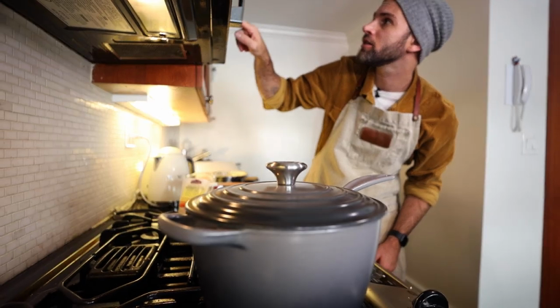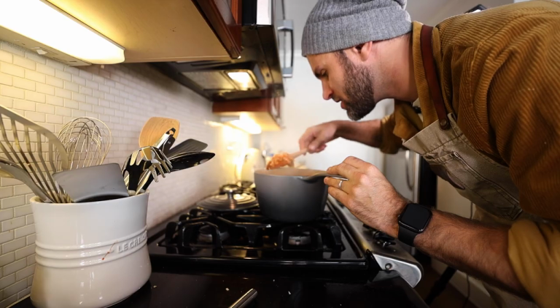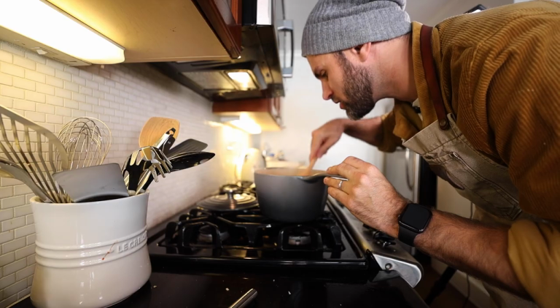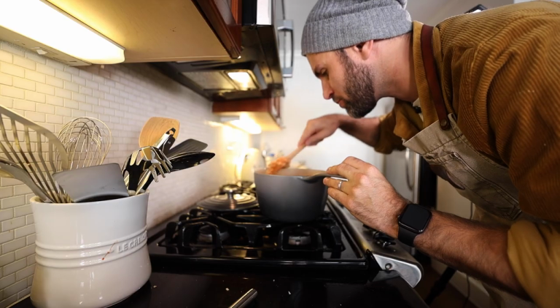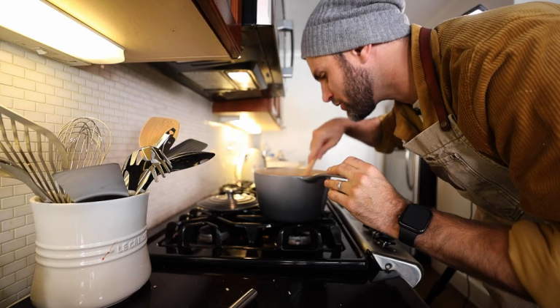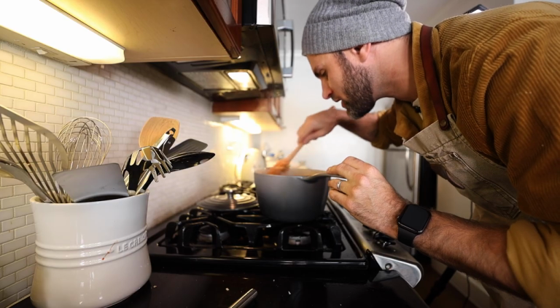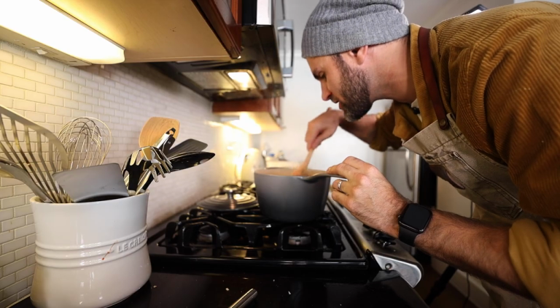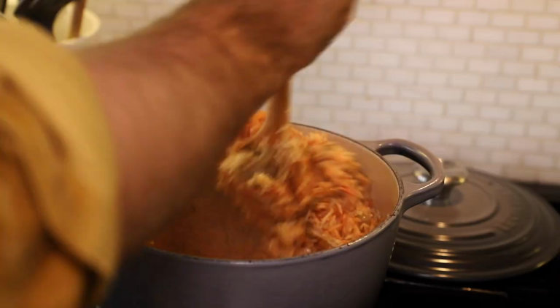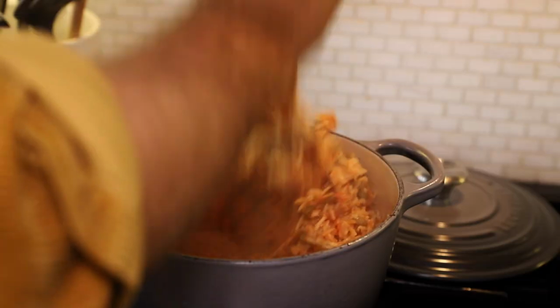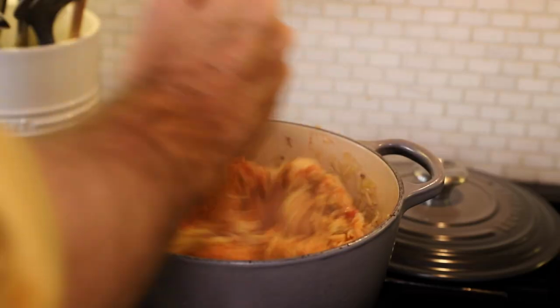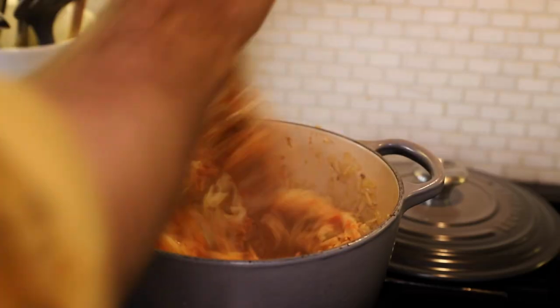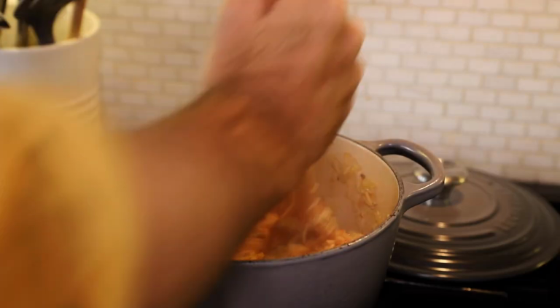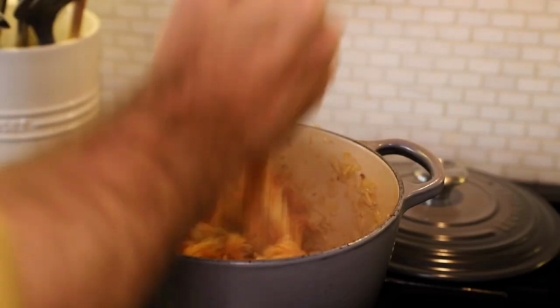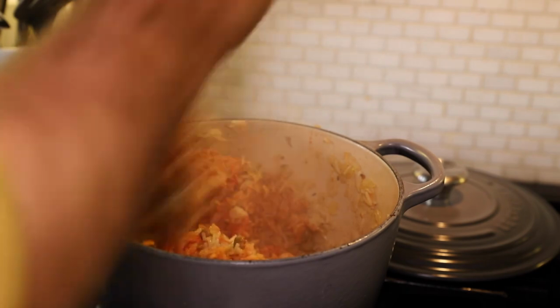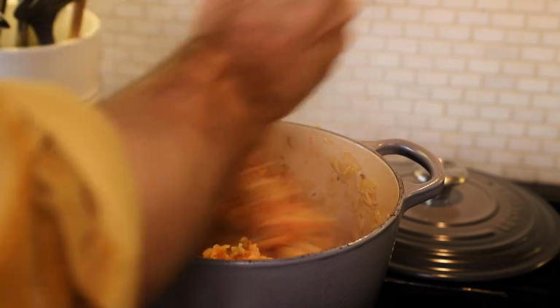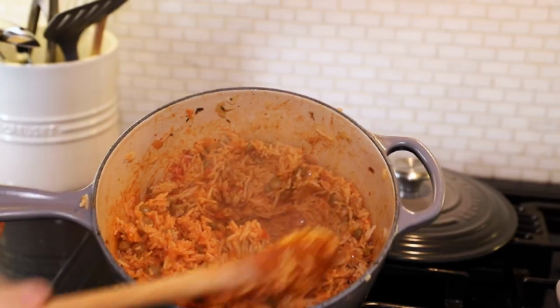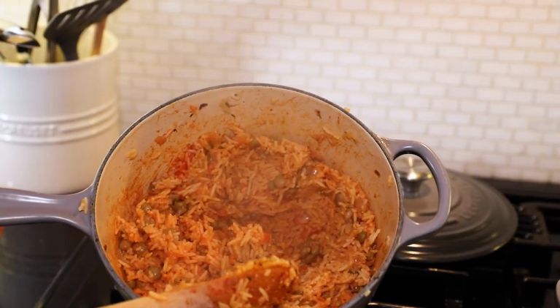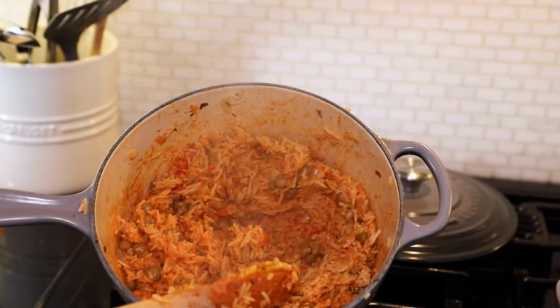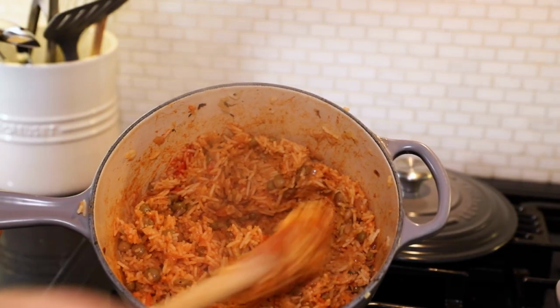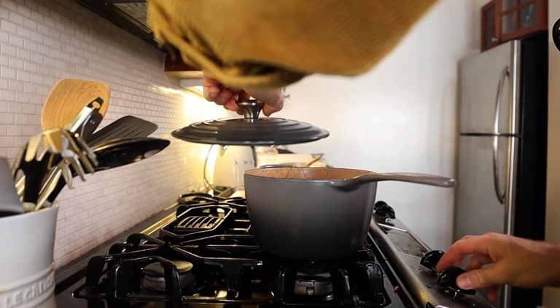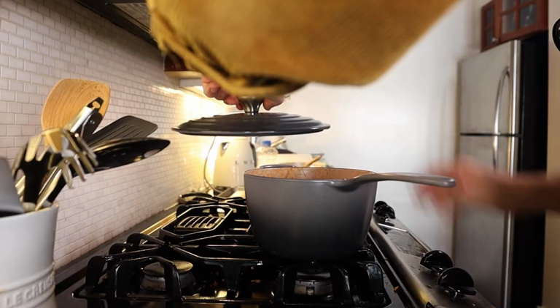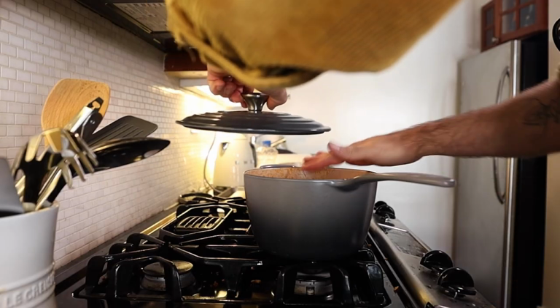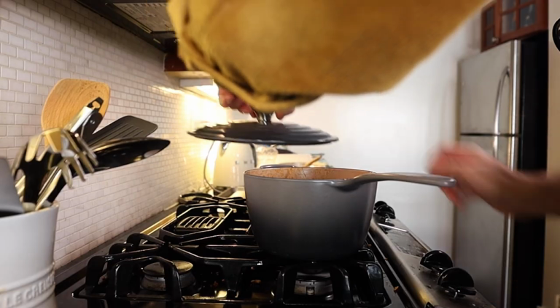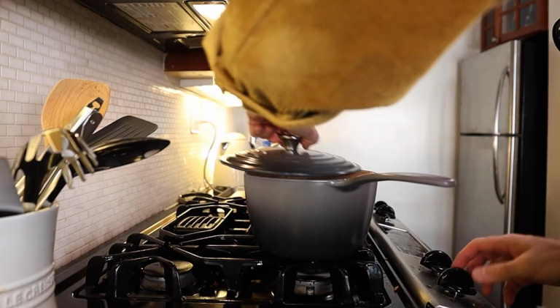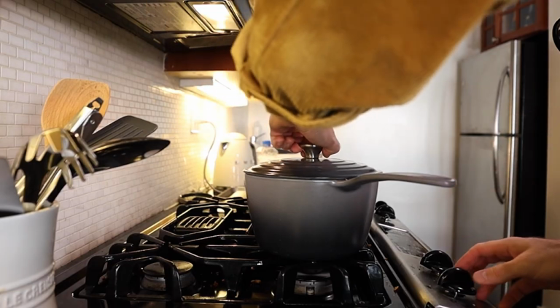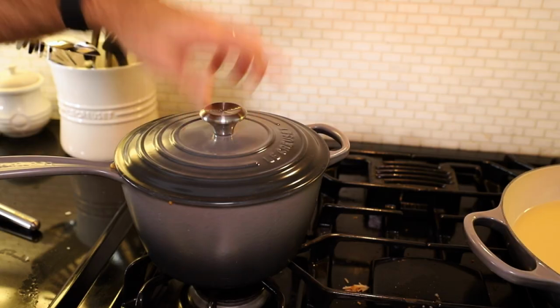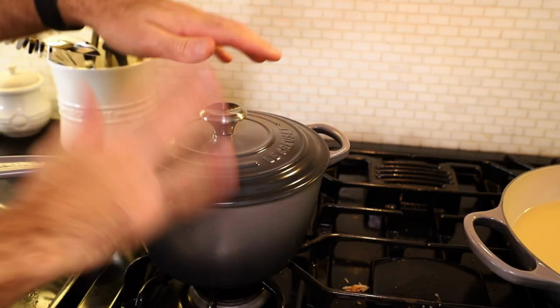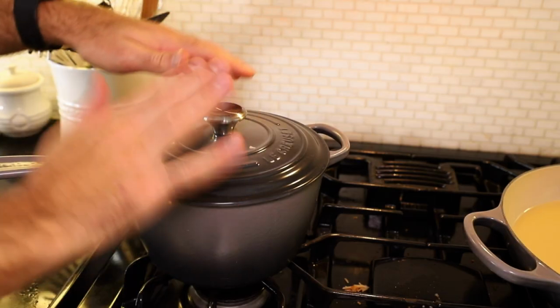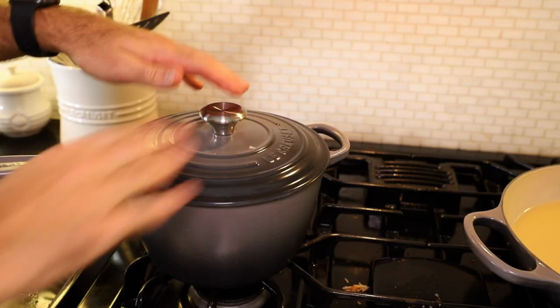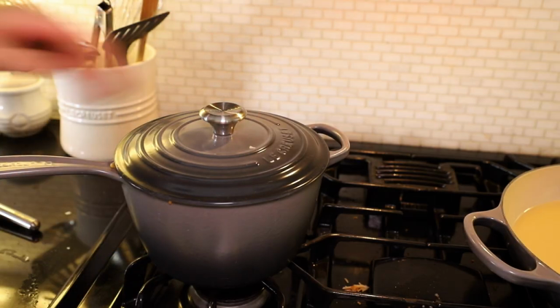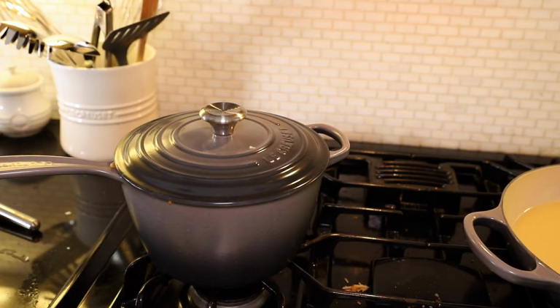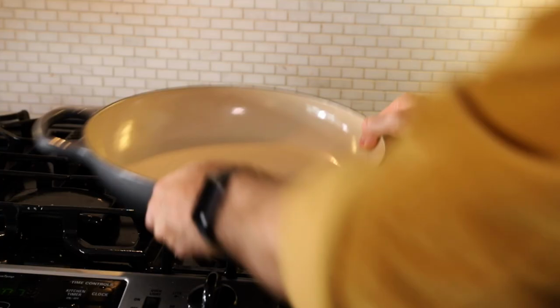This is cooked perfectly — took fourteen and a half minutes. Oh, that looks good. Heat's off. I'm just gonna keep a lid on it until I need it.